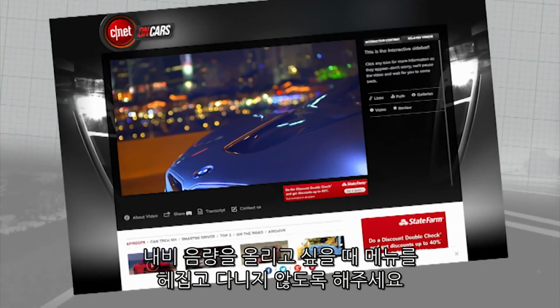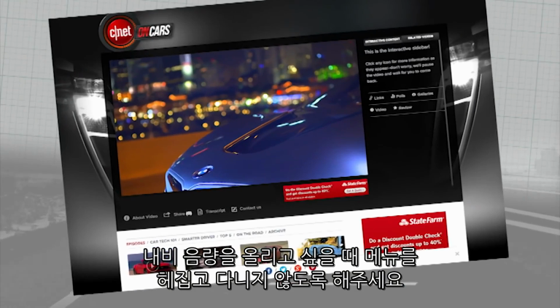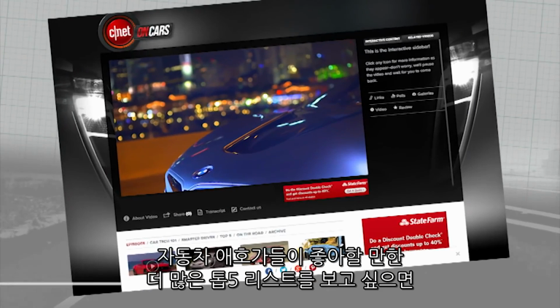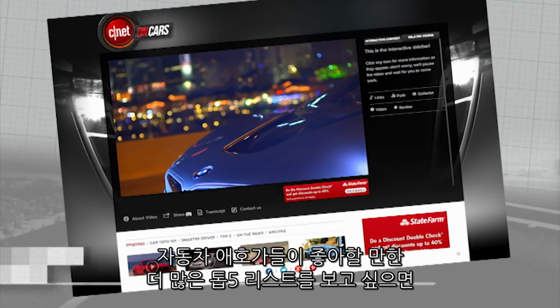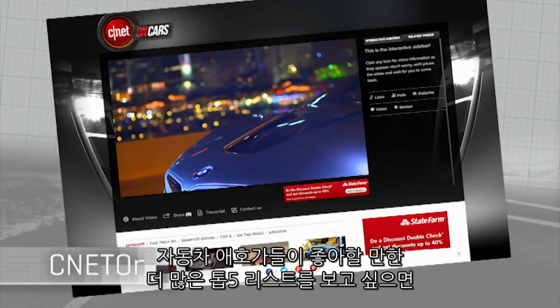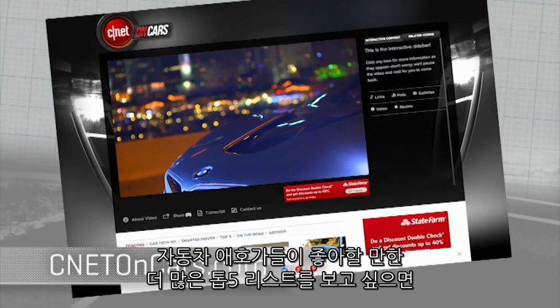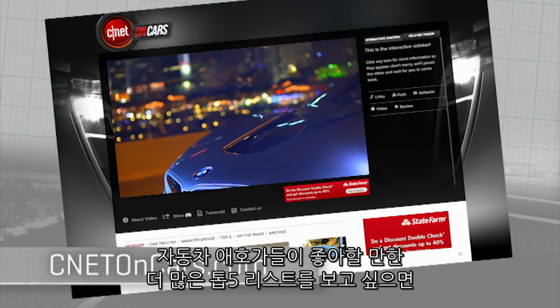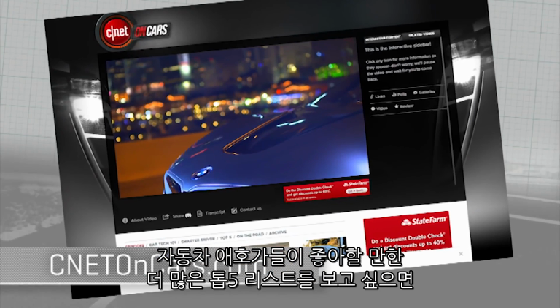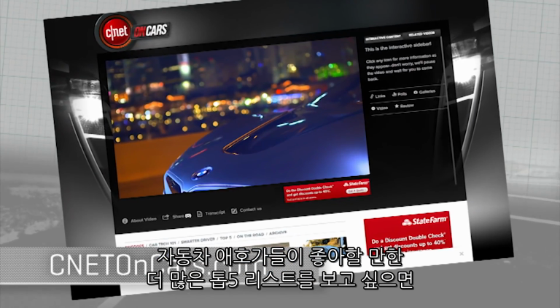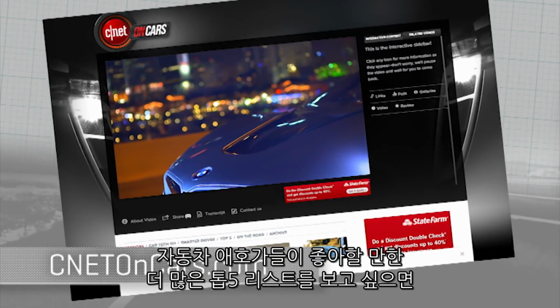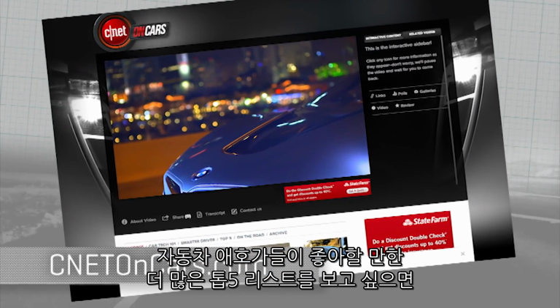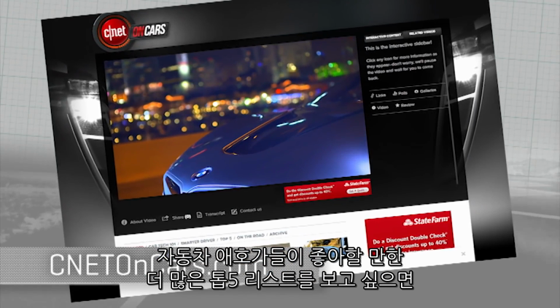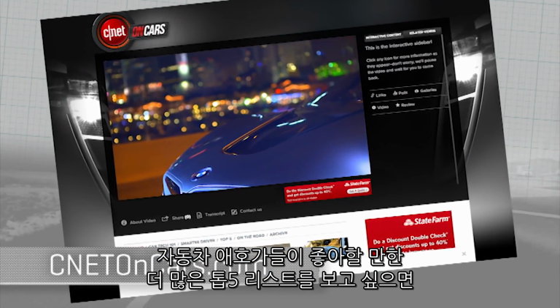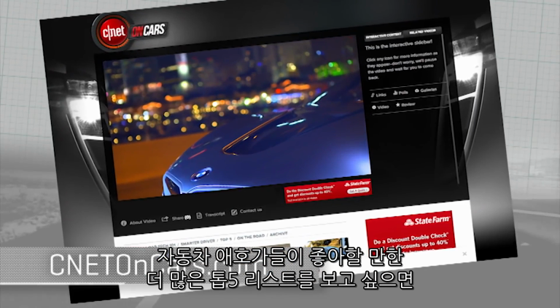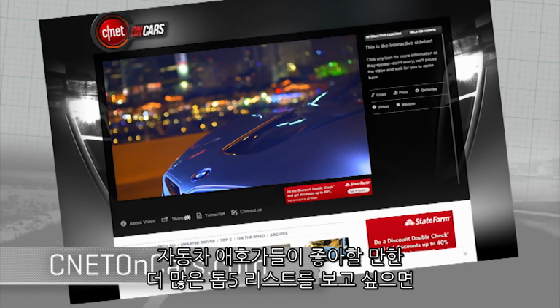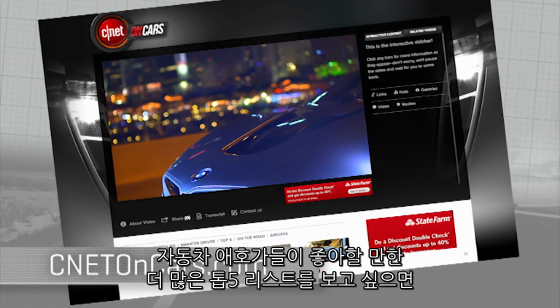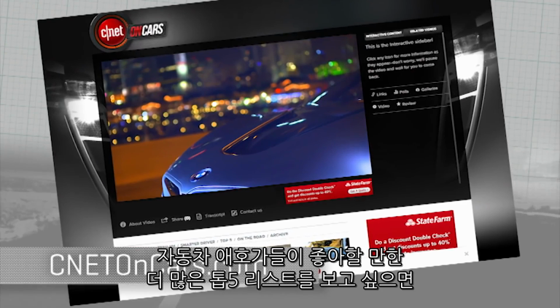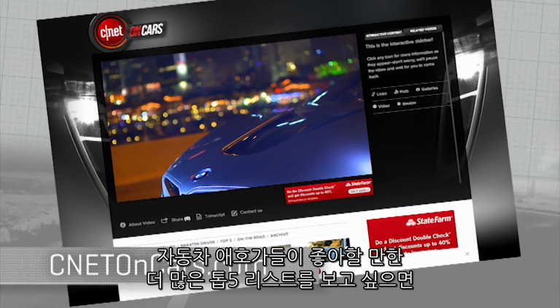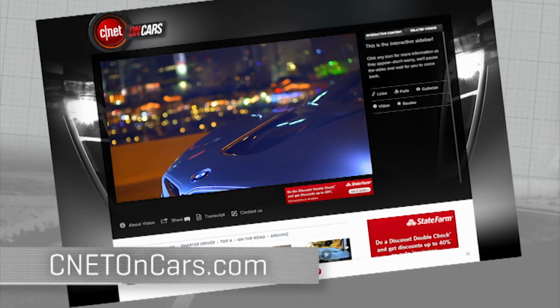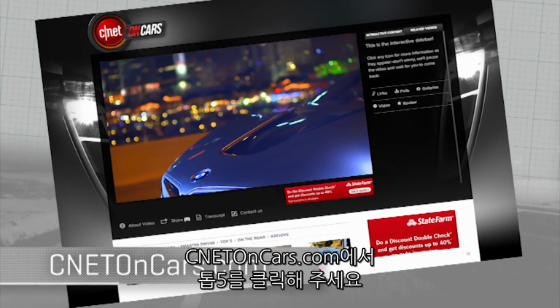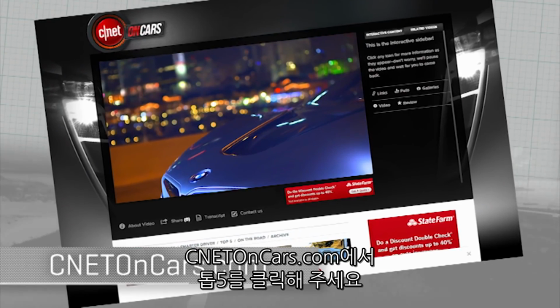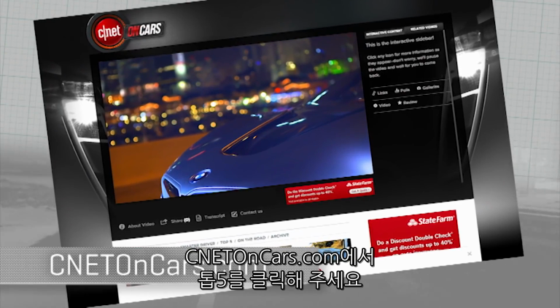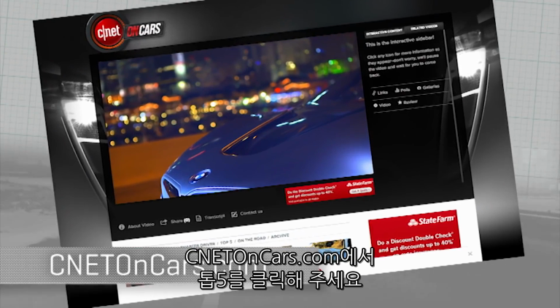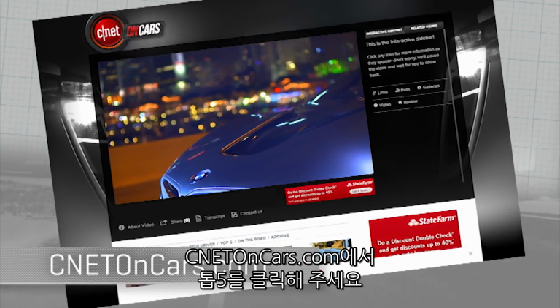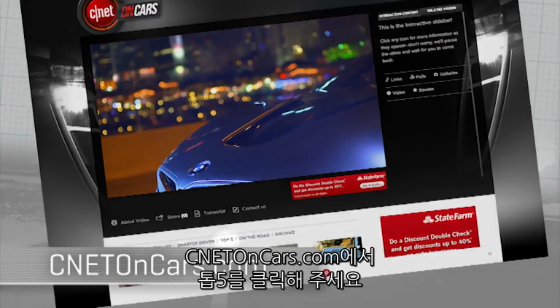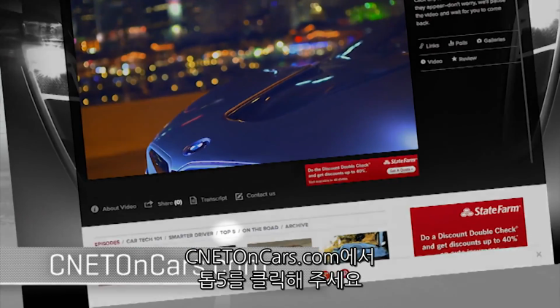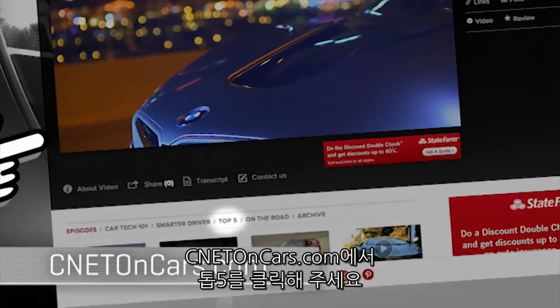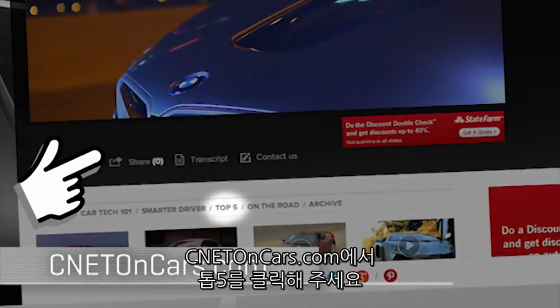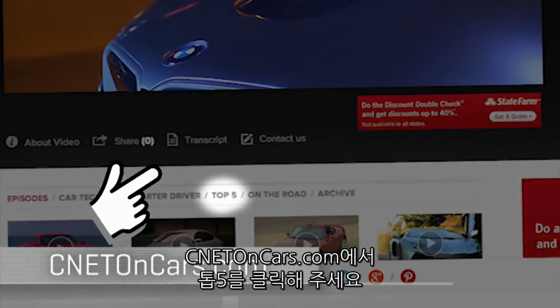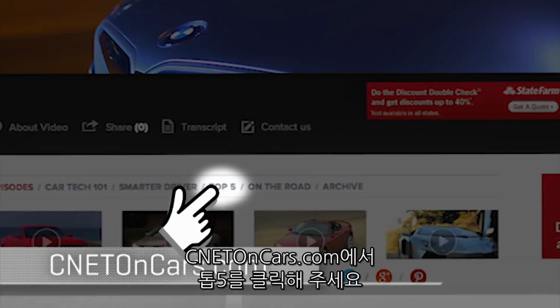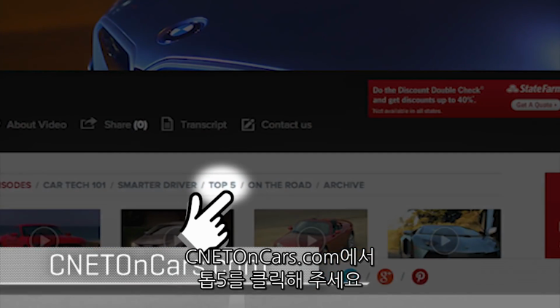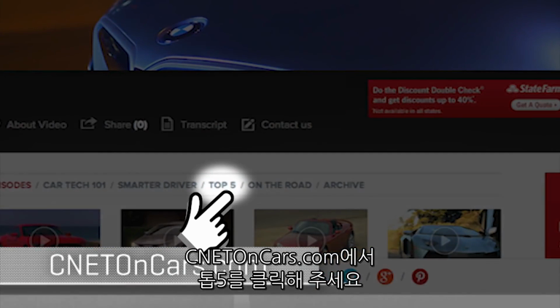More top five lists await the car lover — go to cnetoncars.com and look up top five.